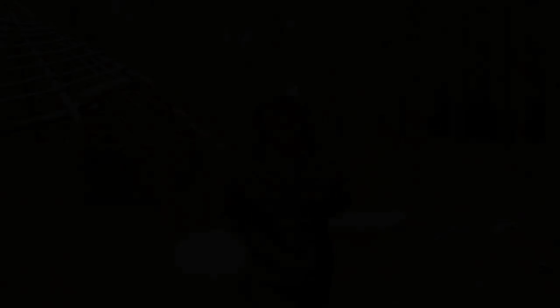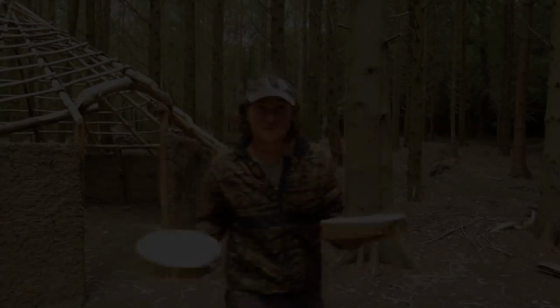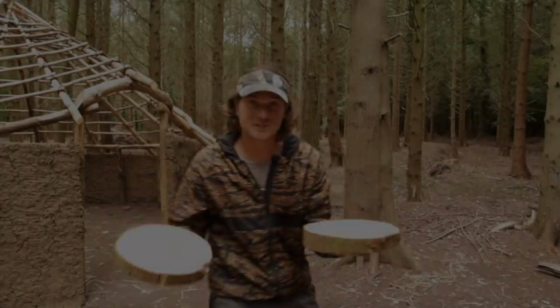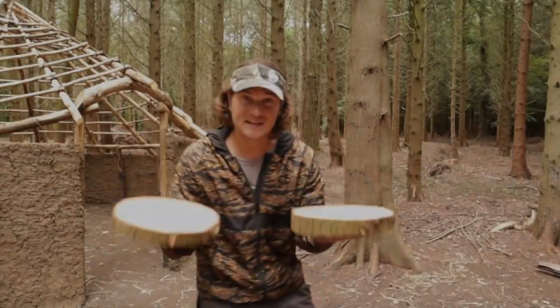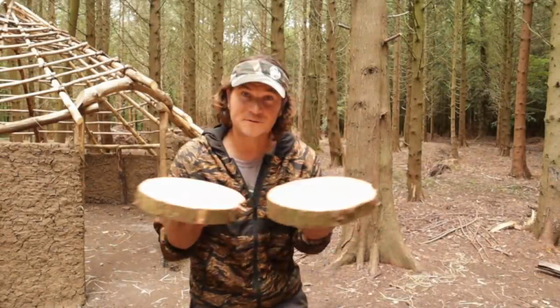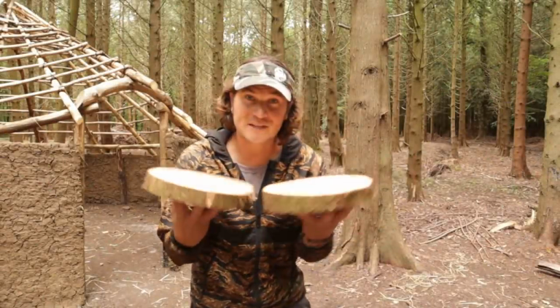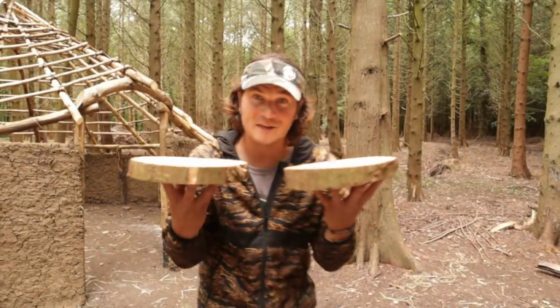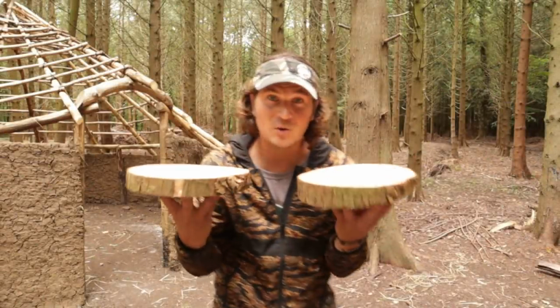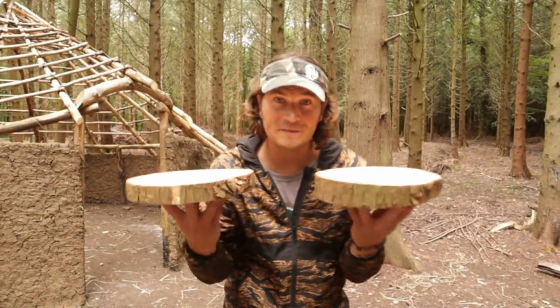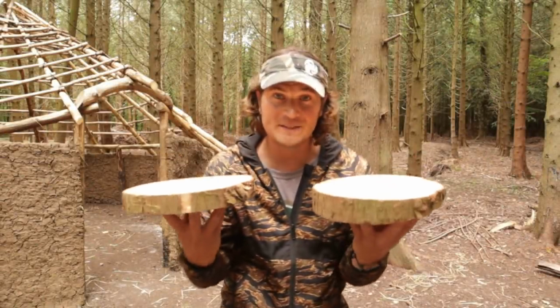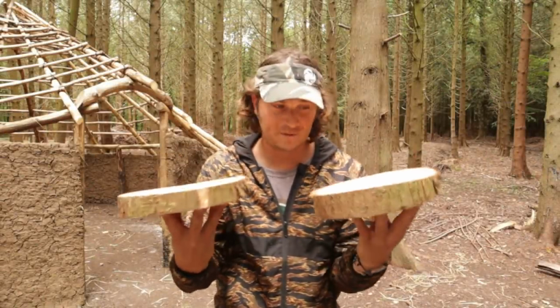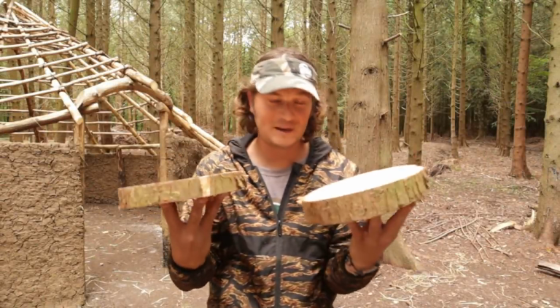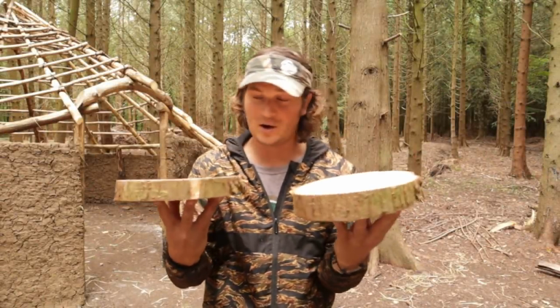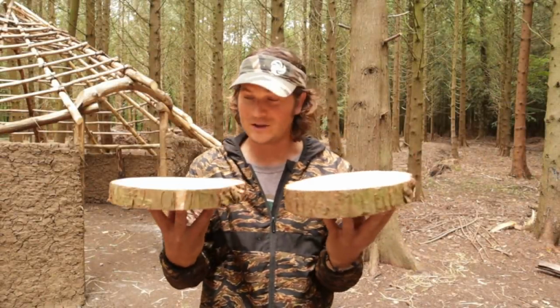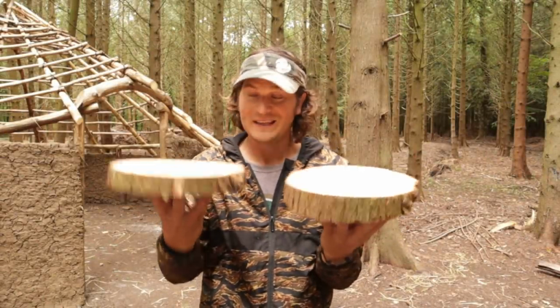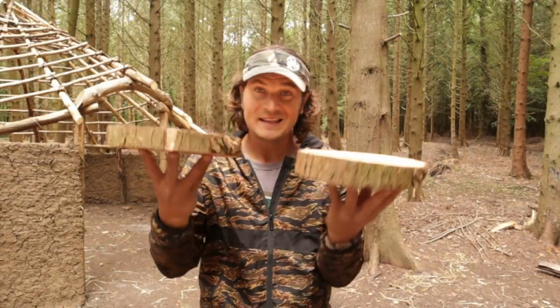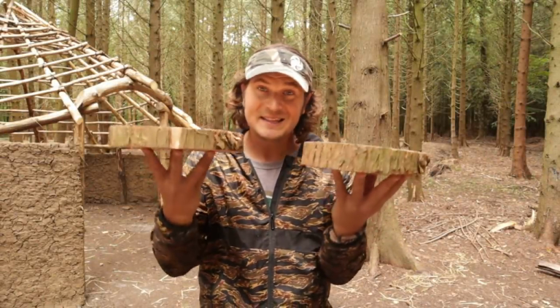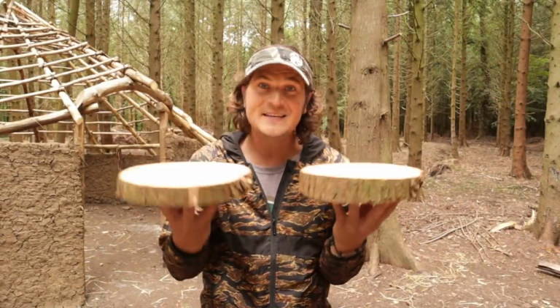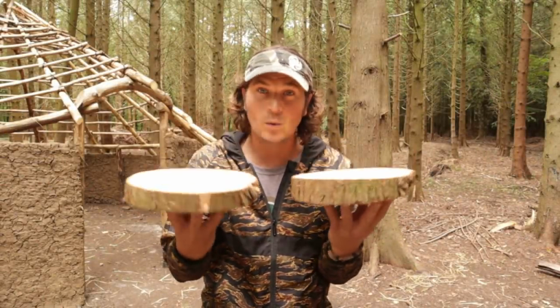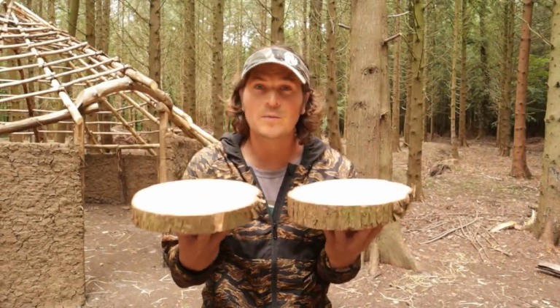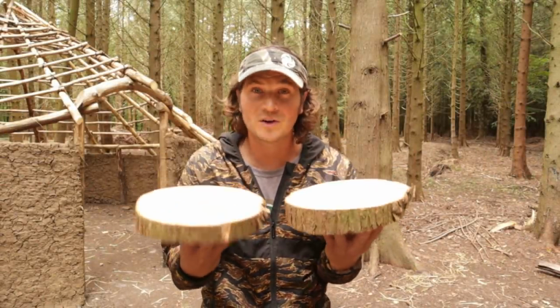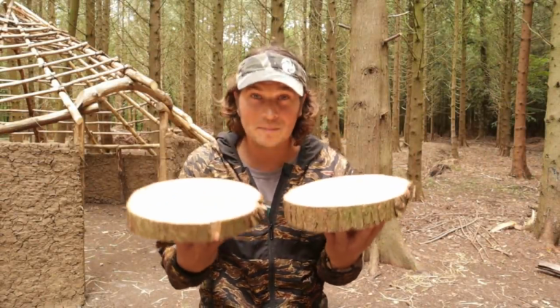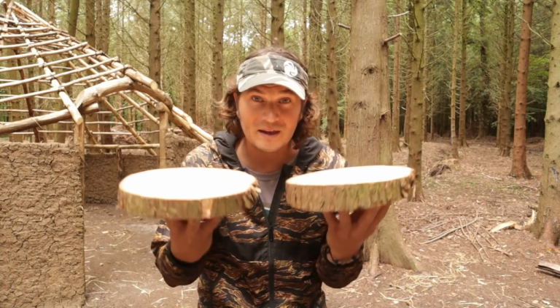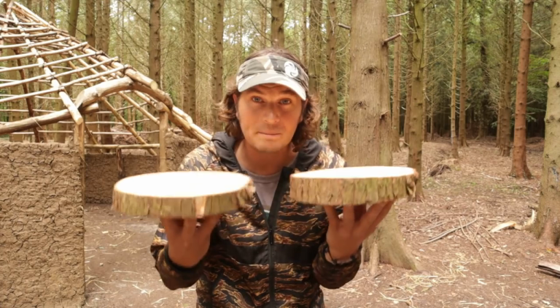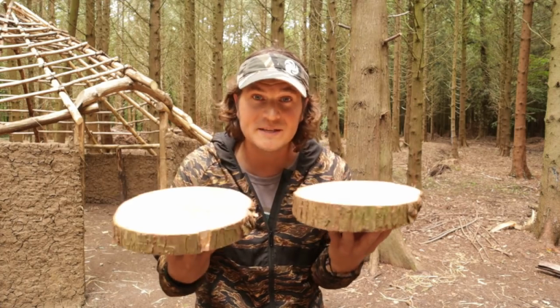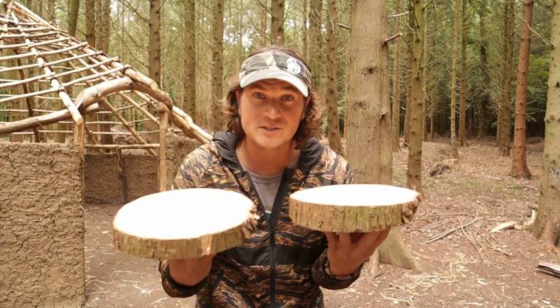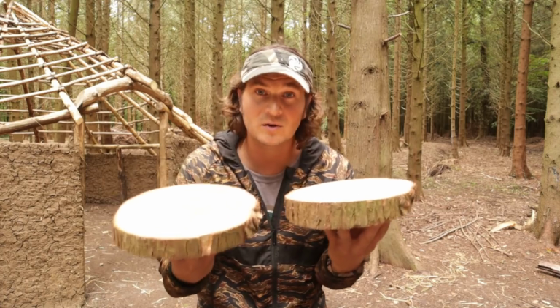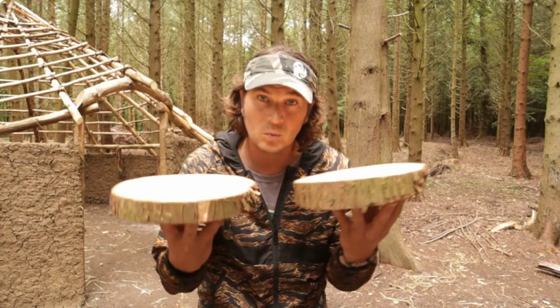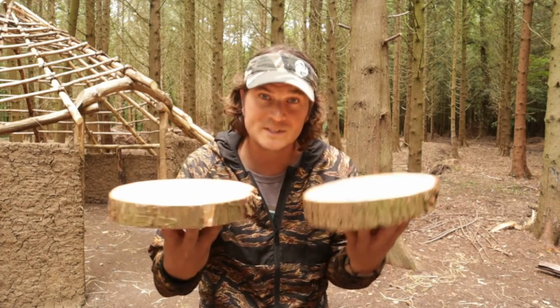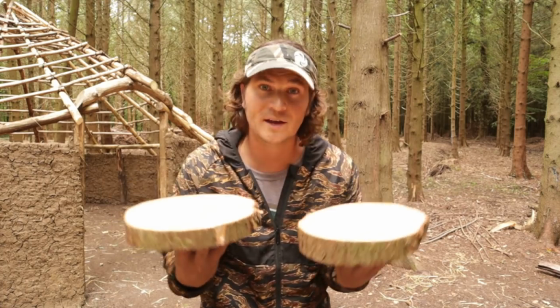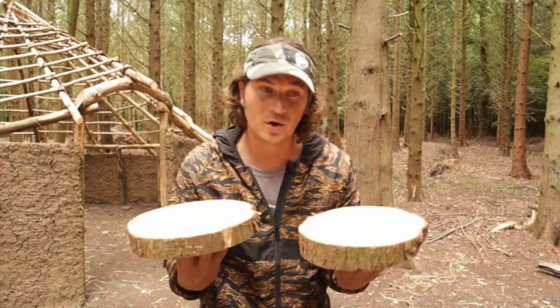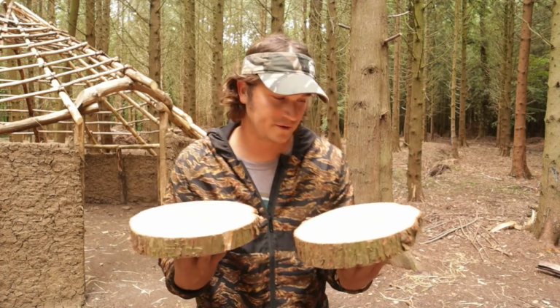As you've just seen, we've just cut two of these off a big log. These are what we're going to be putting our pizzas on once they're cooked.